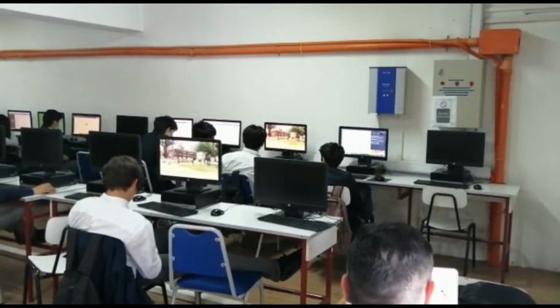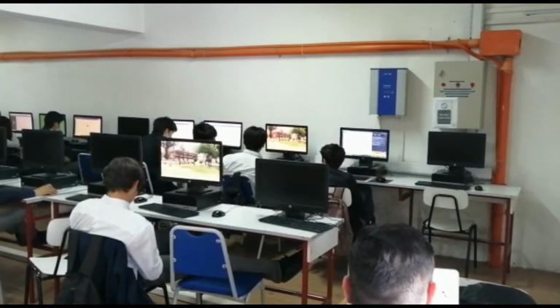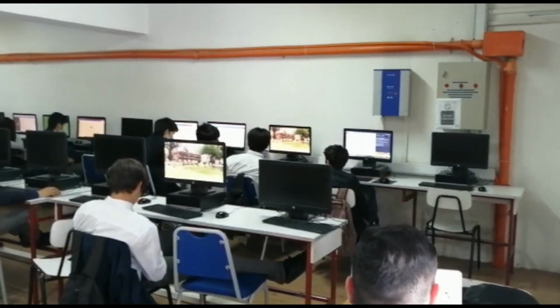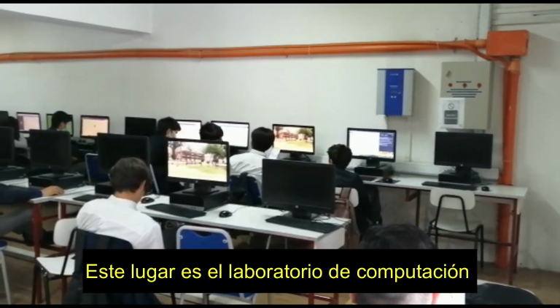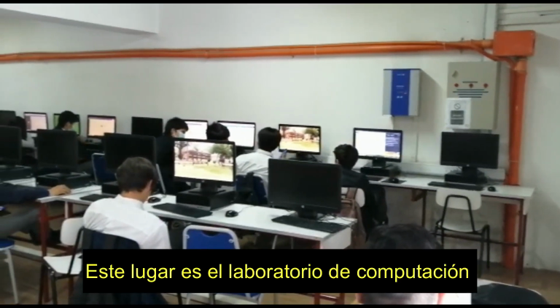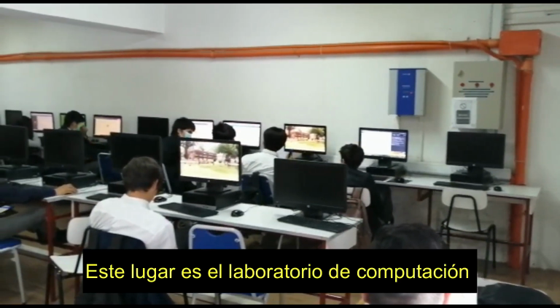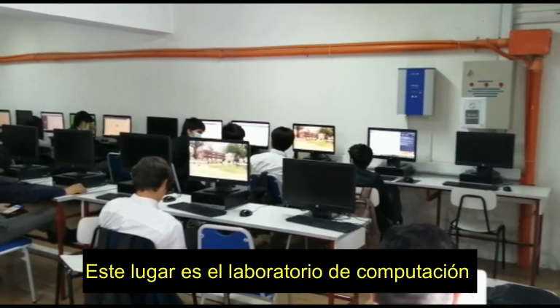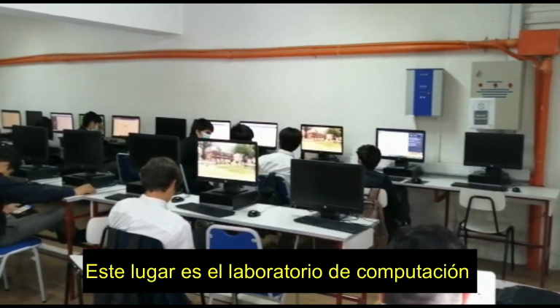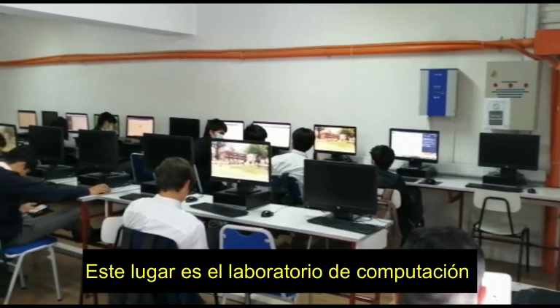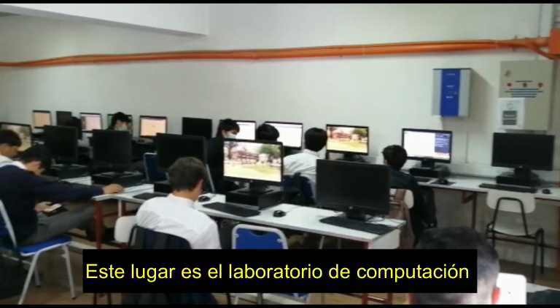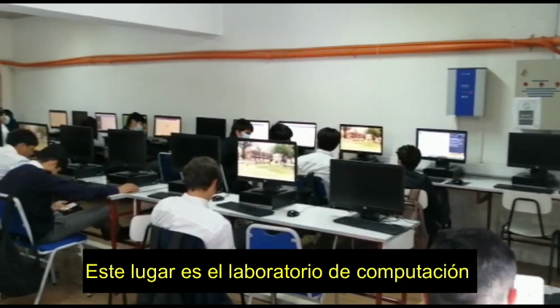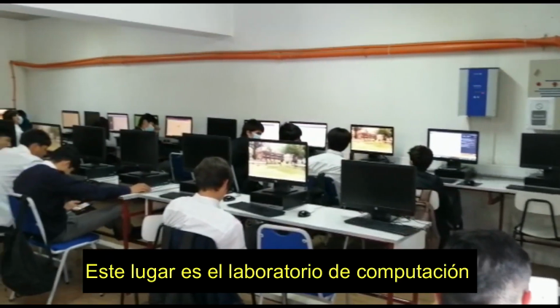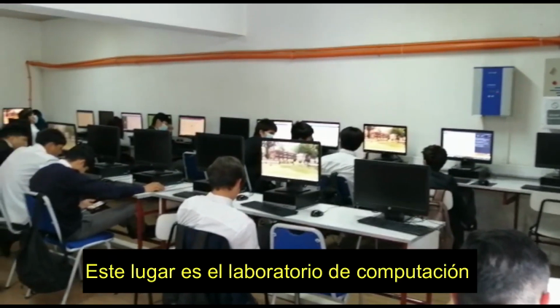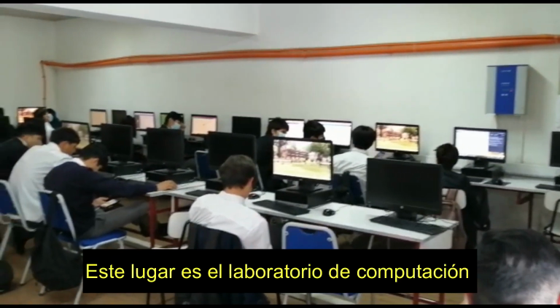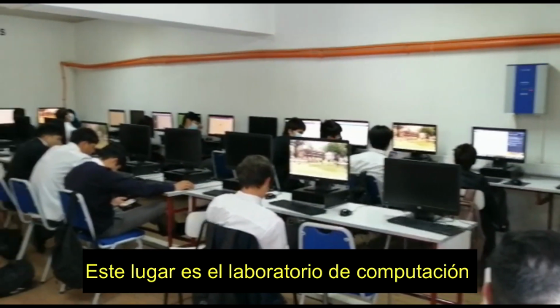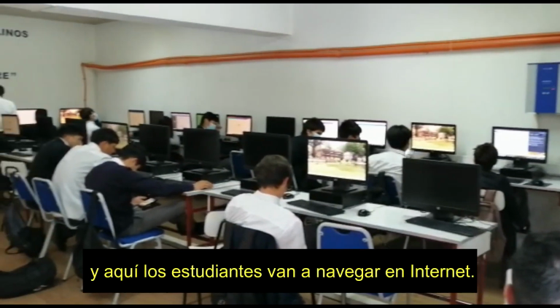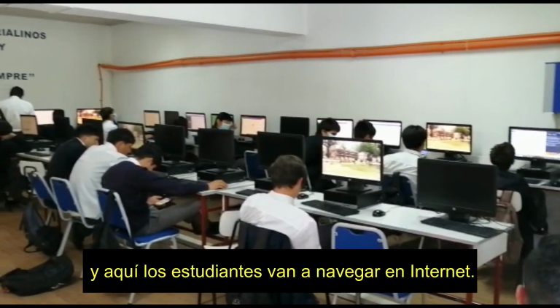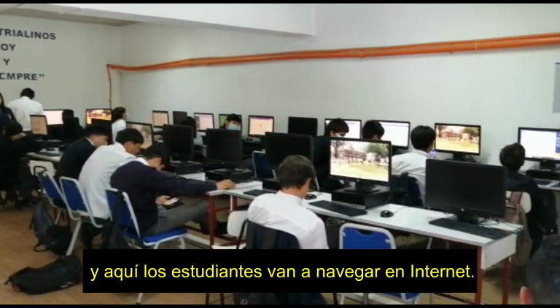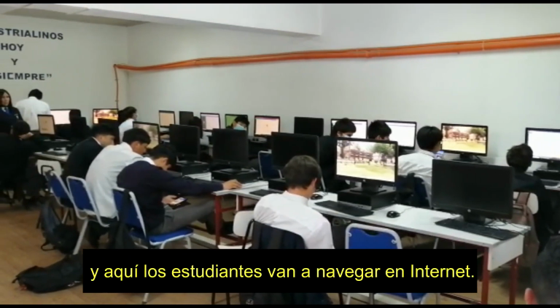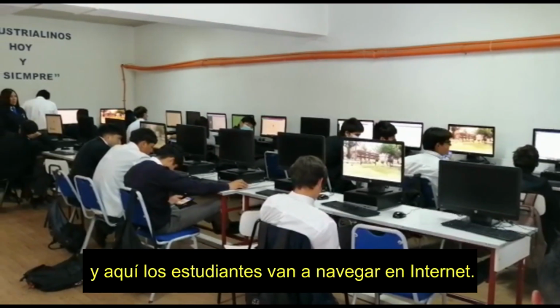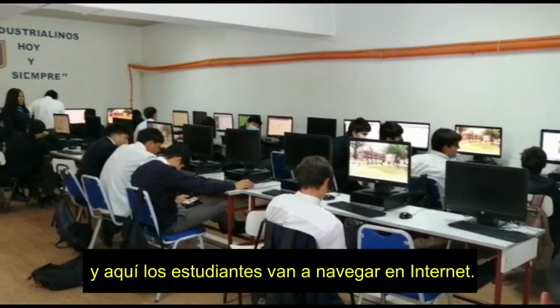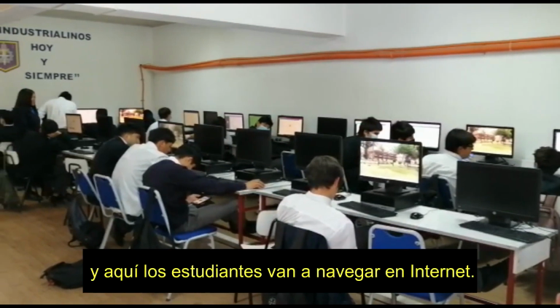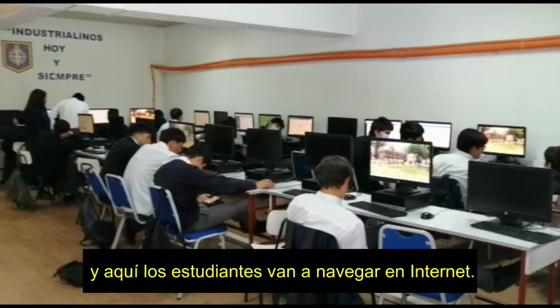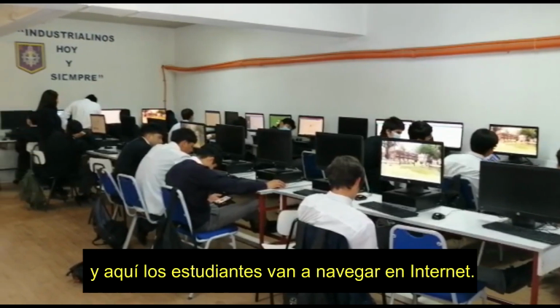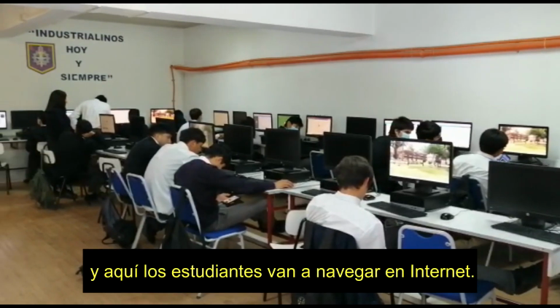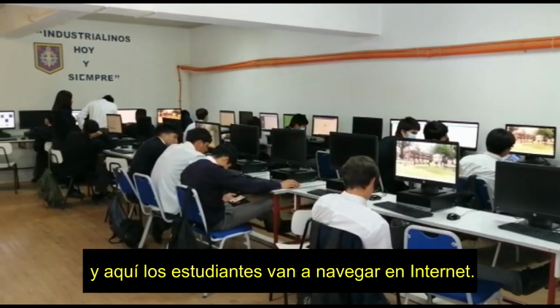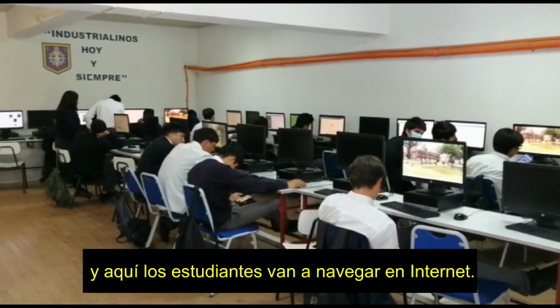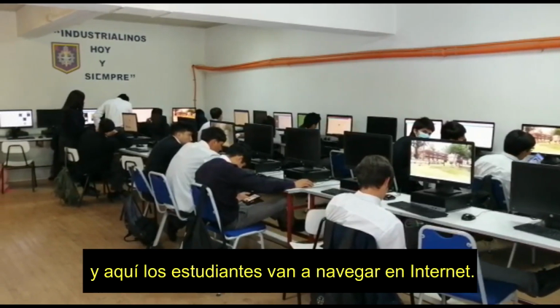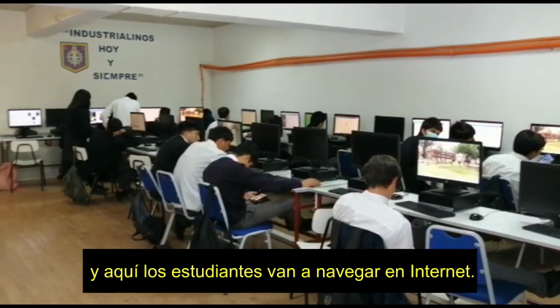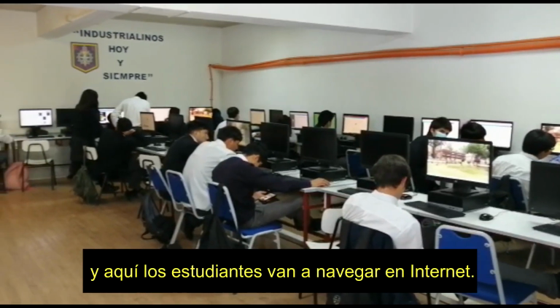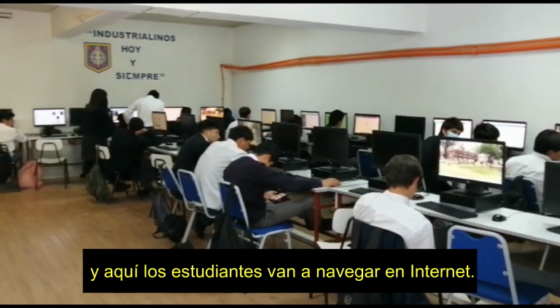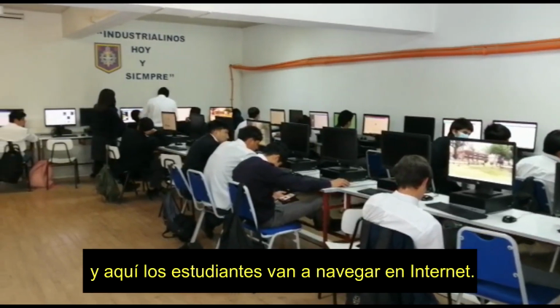This place is a computer lab, and here the students go to surf on the internet.